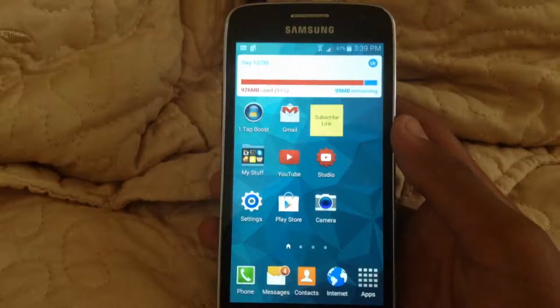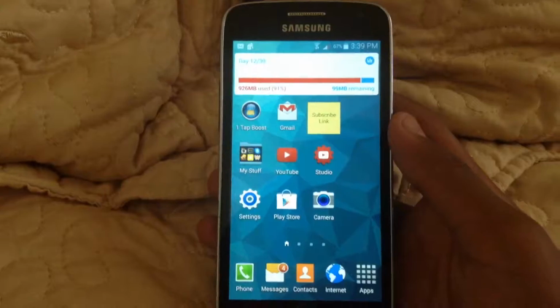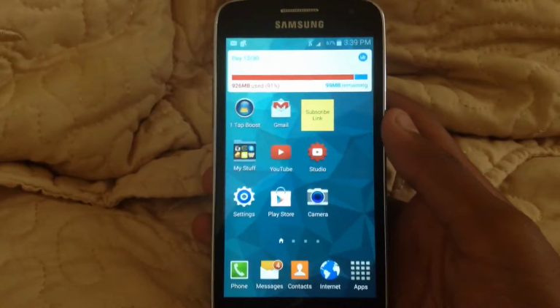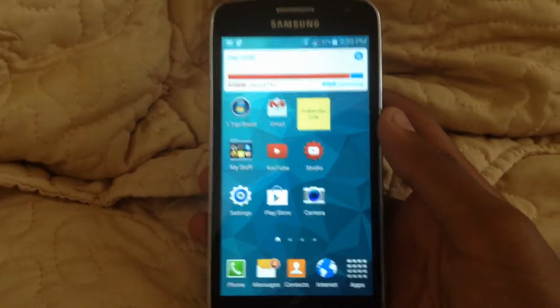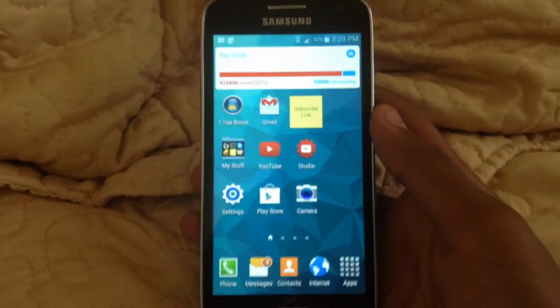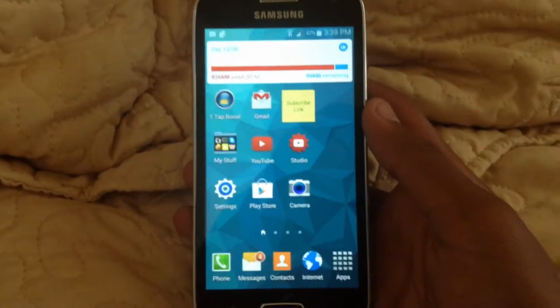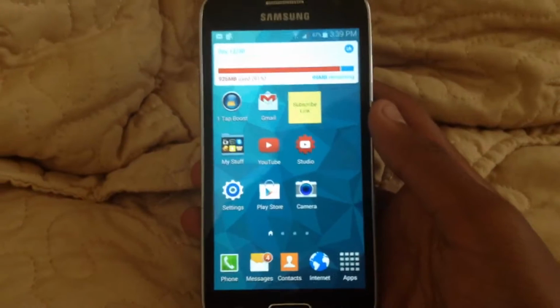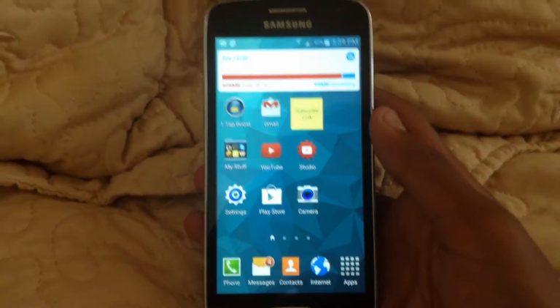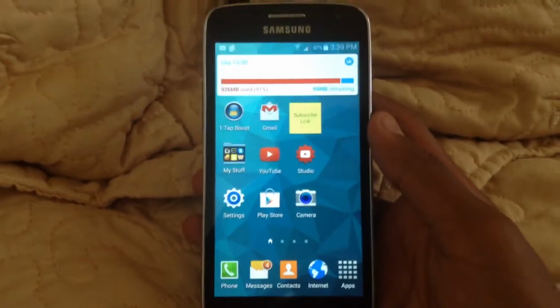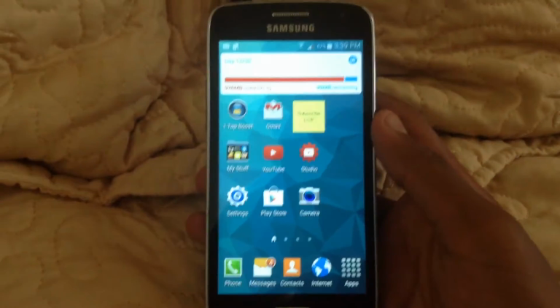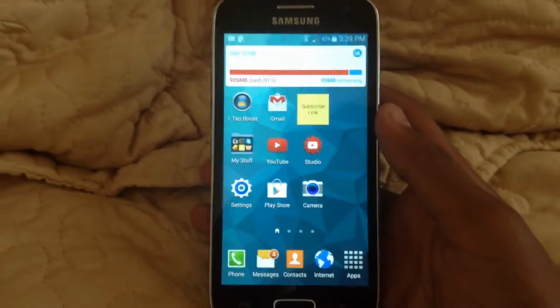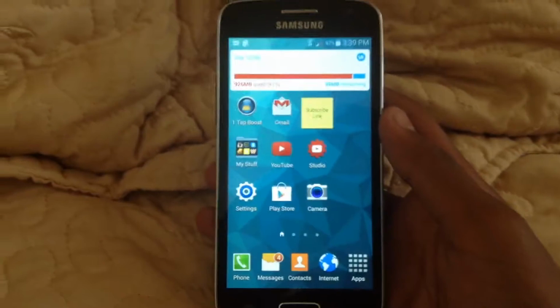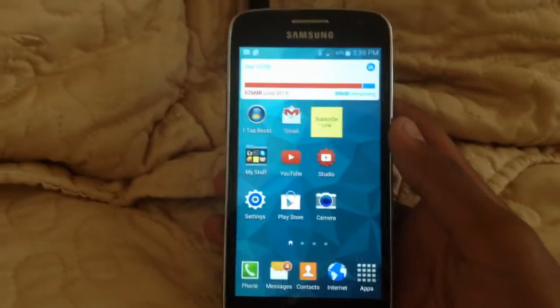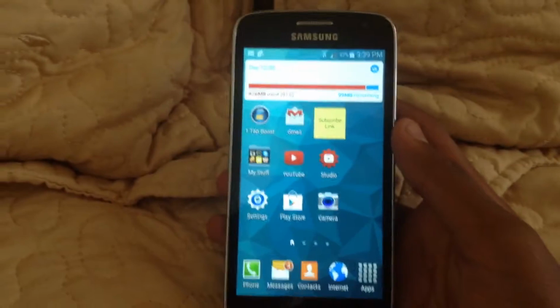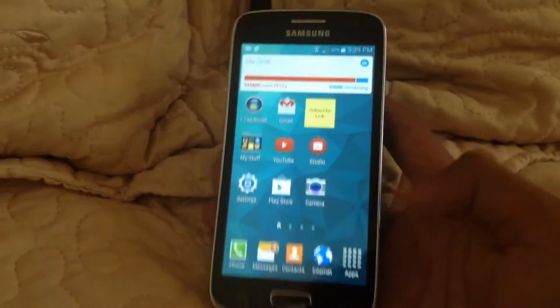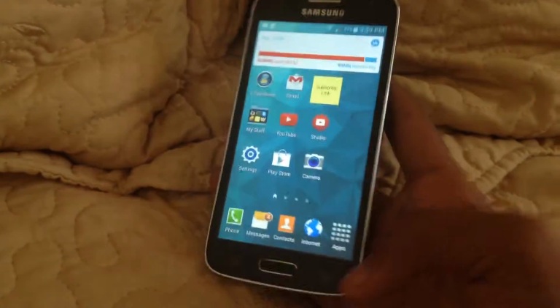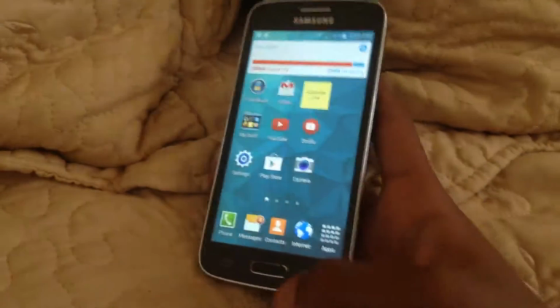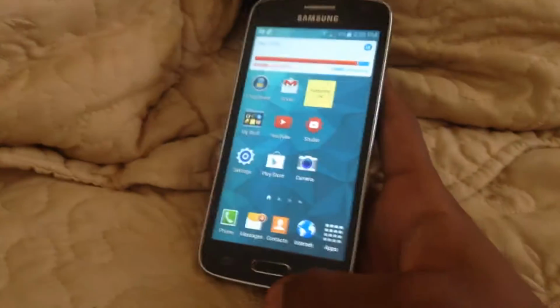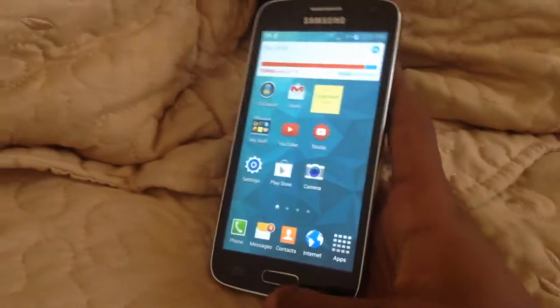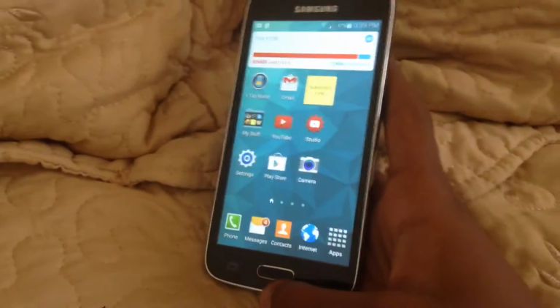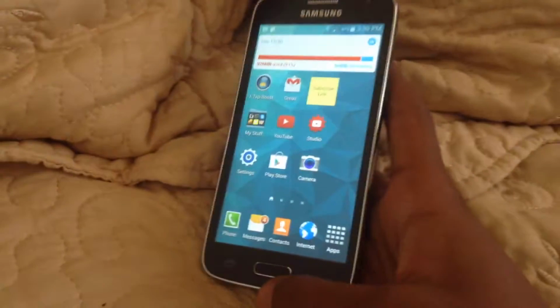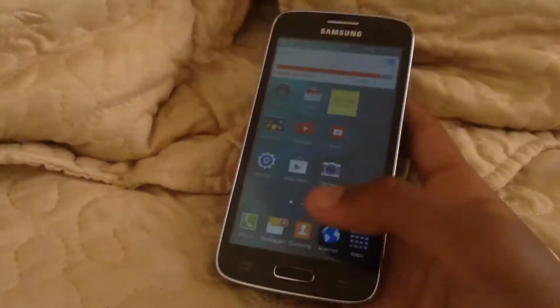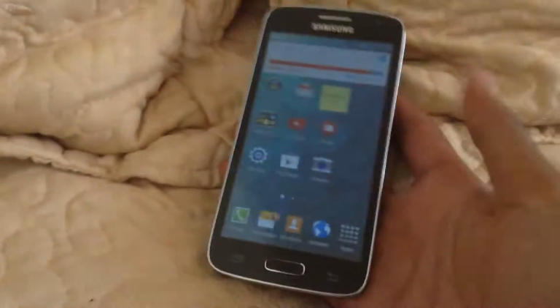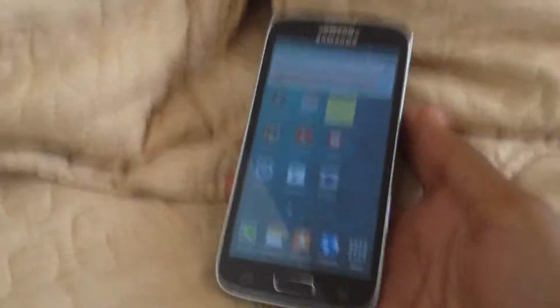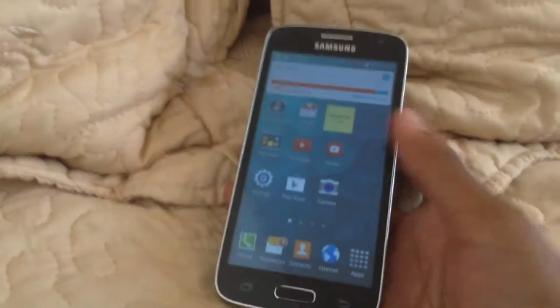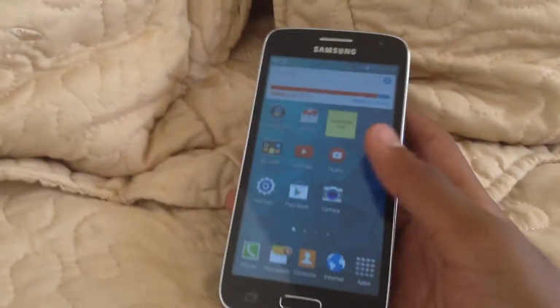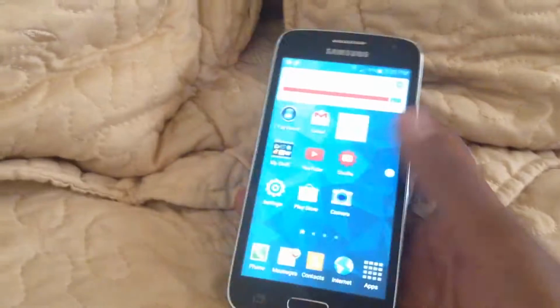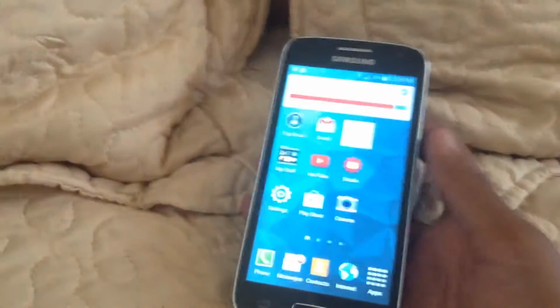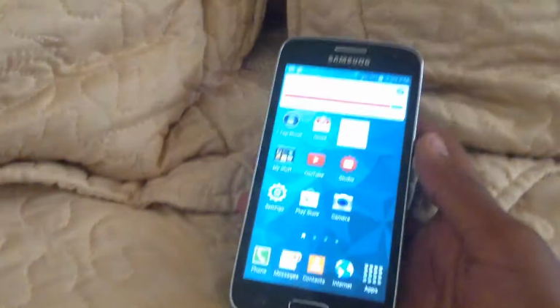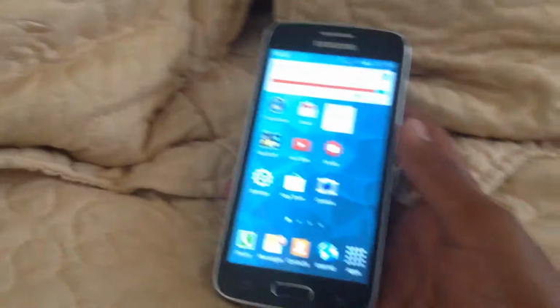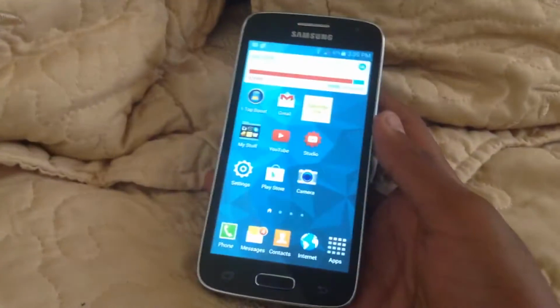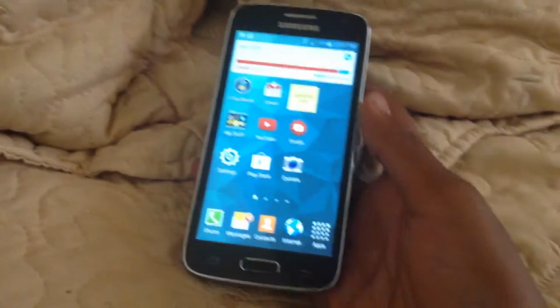What is up guys, this is Silver Heels Gaming 21, and this is a video on how to take a screenshot on any Samsung device.